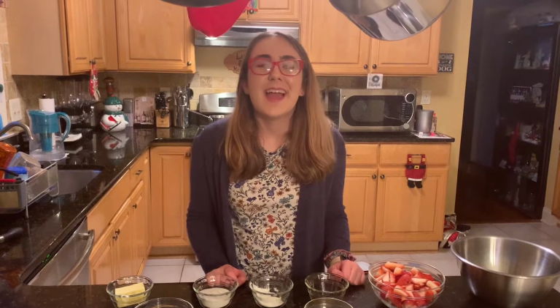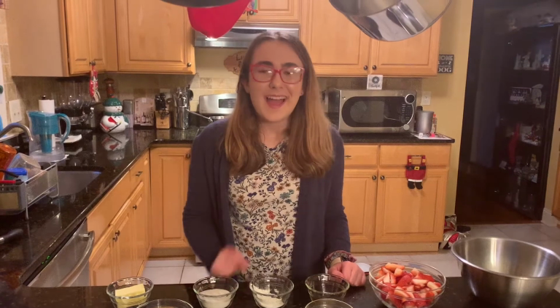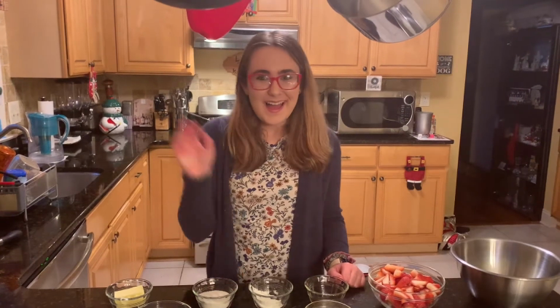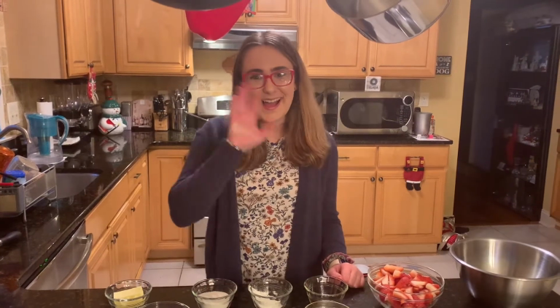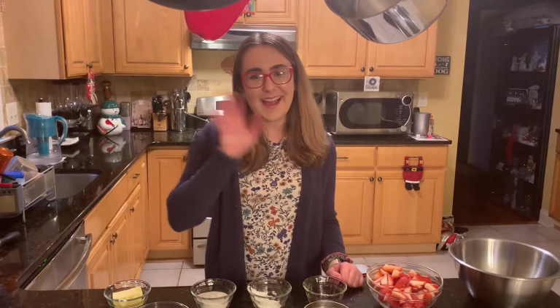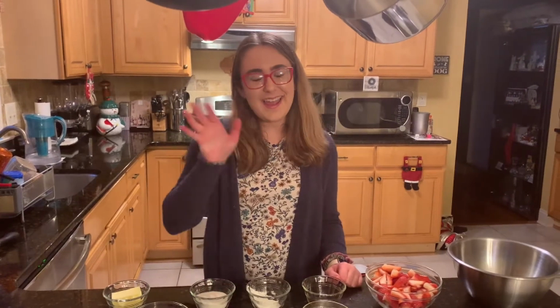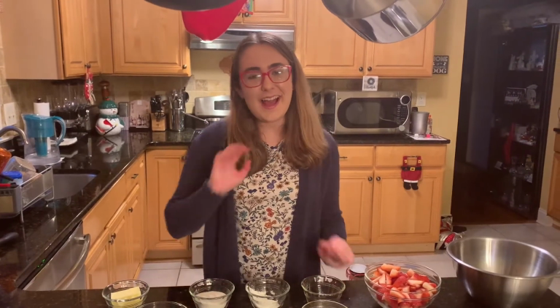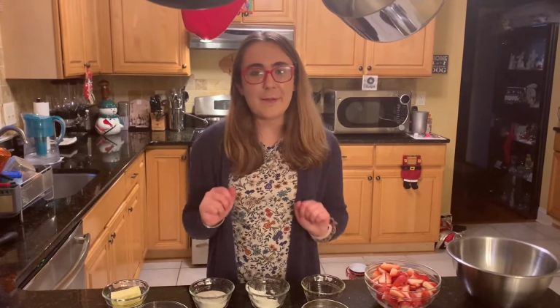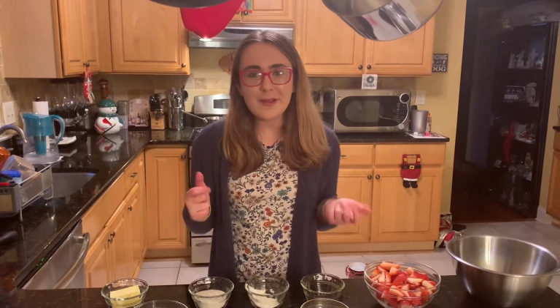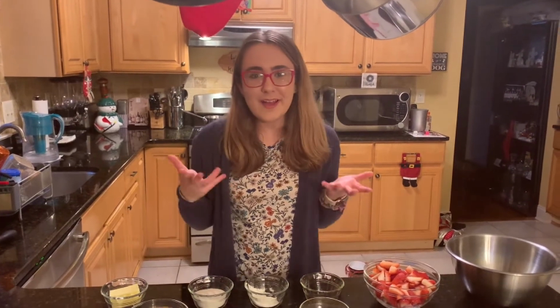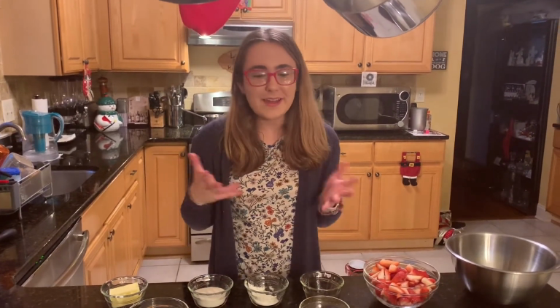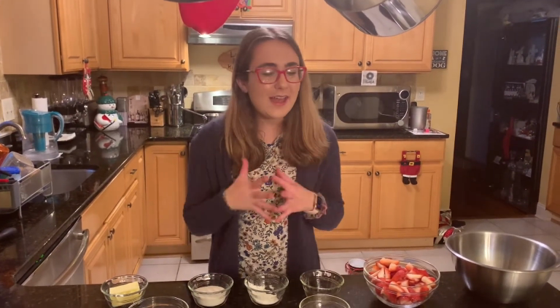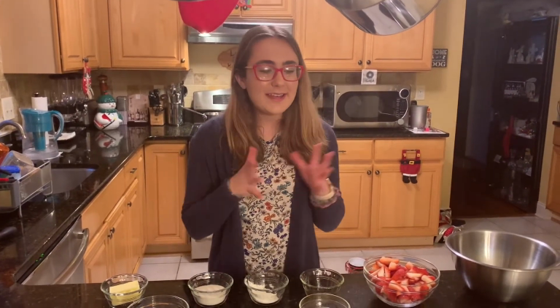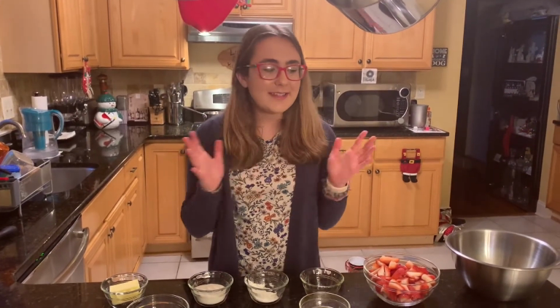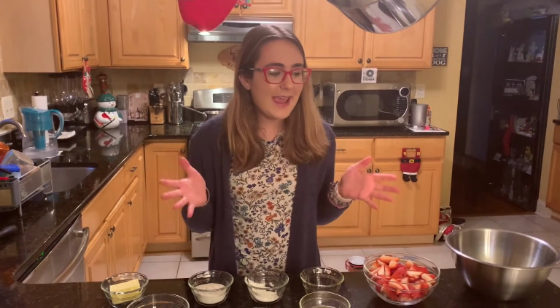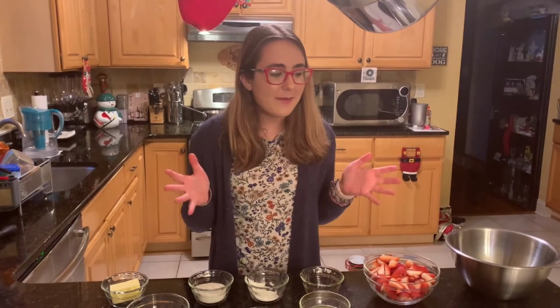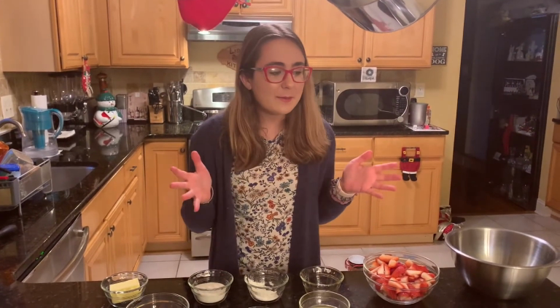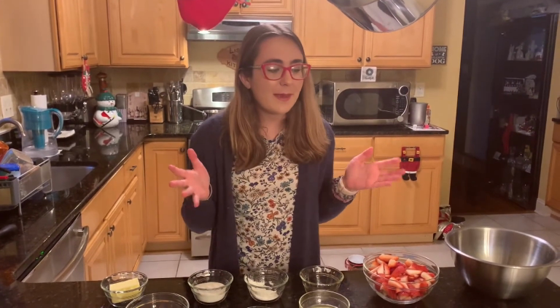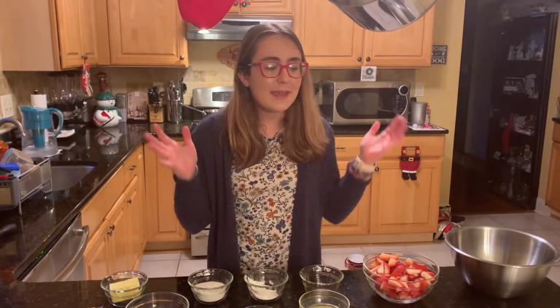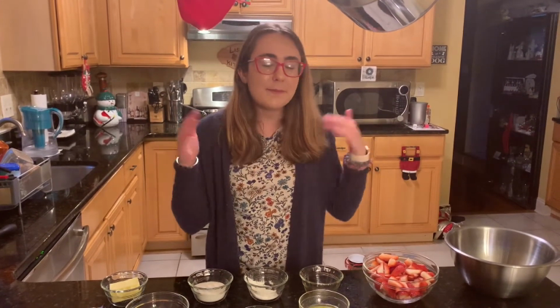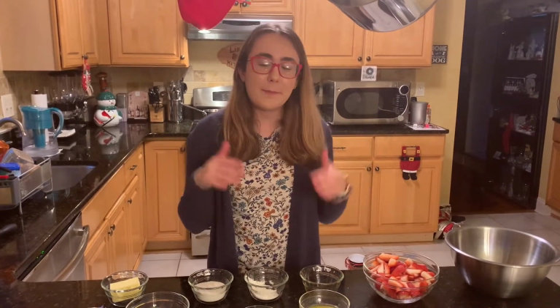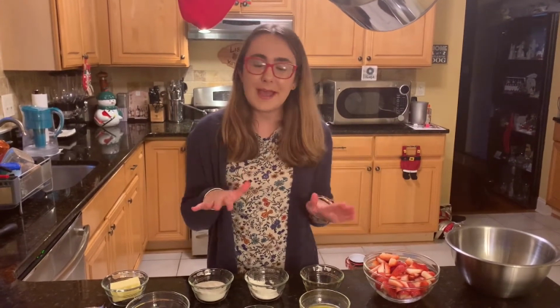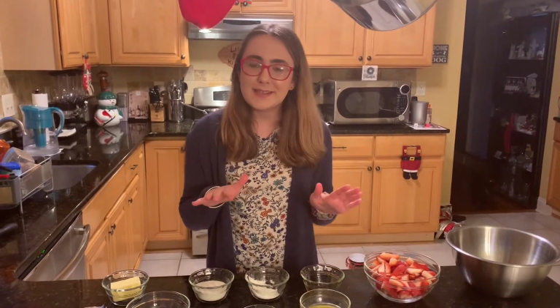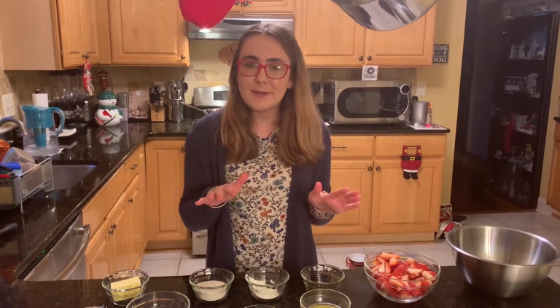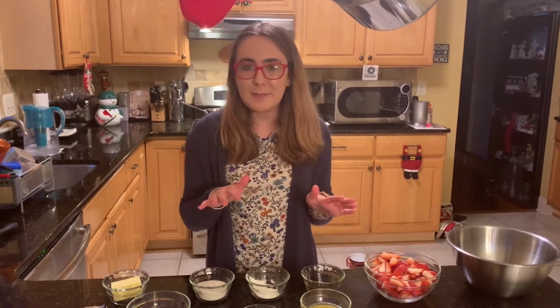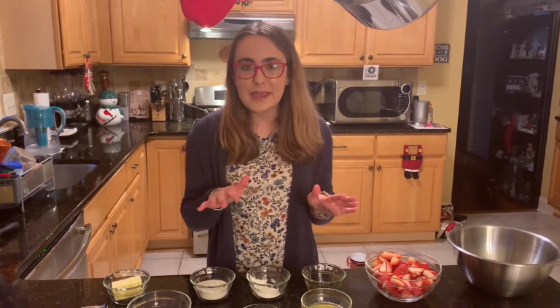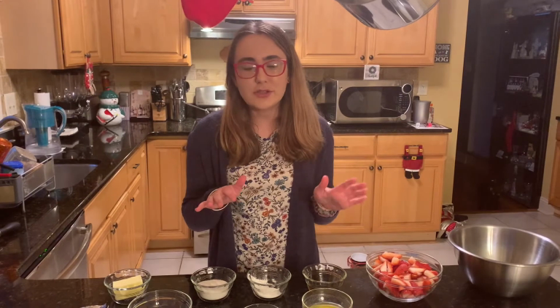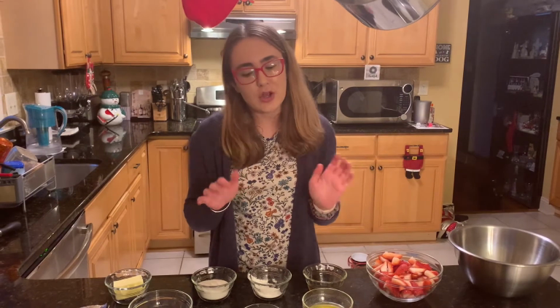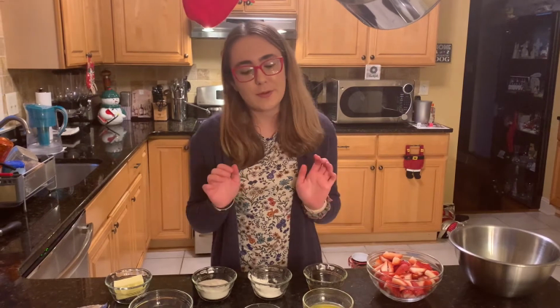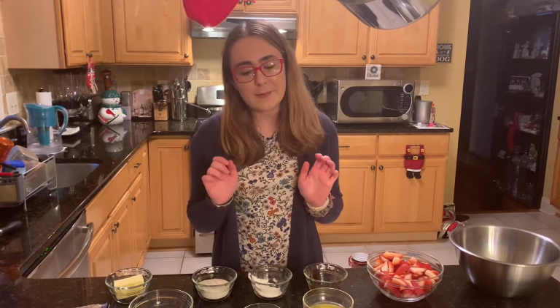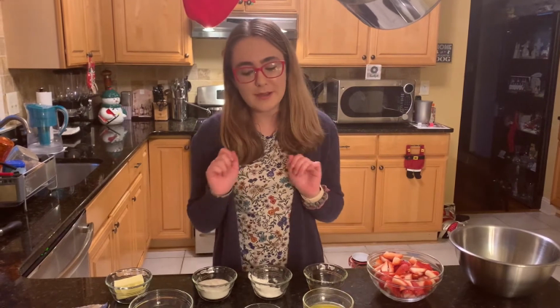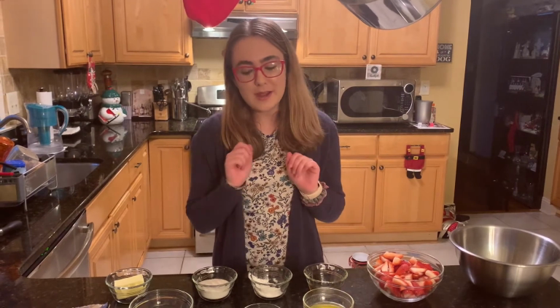Hi, I'm Arianna and today we'll be making Mexican baked strawberry empanadas.